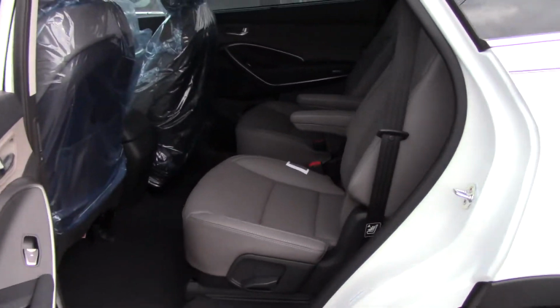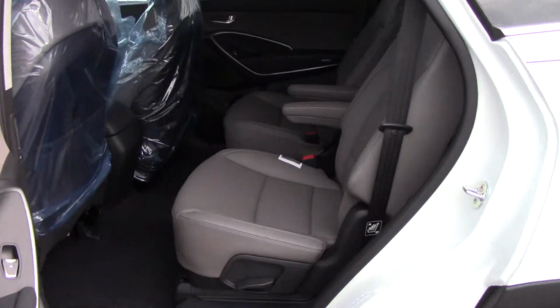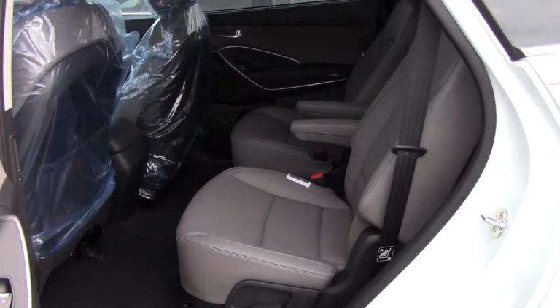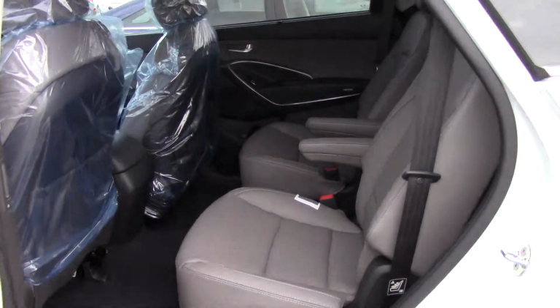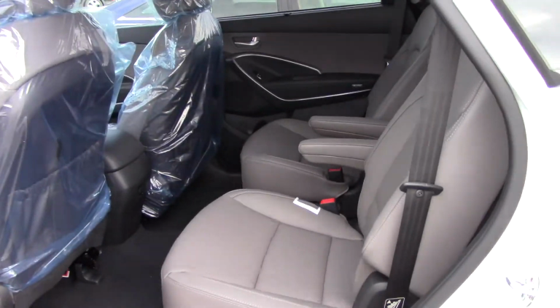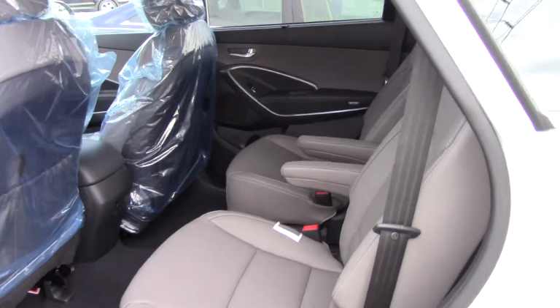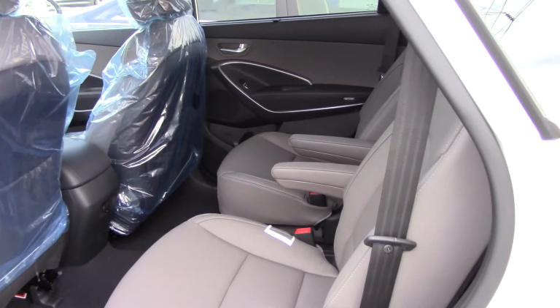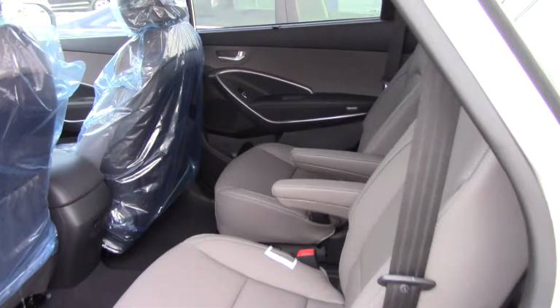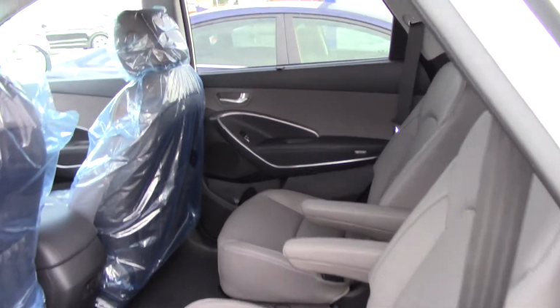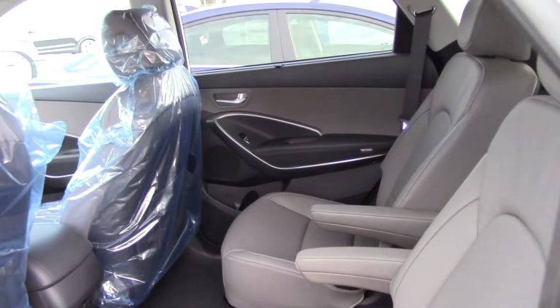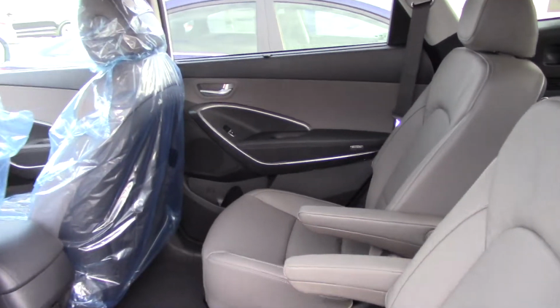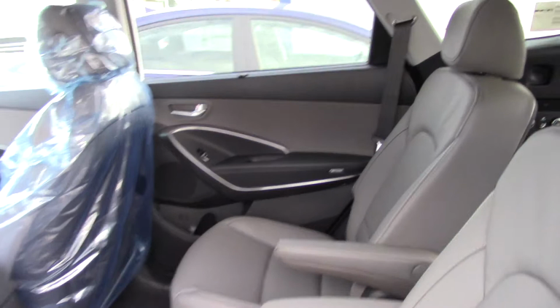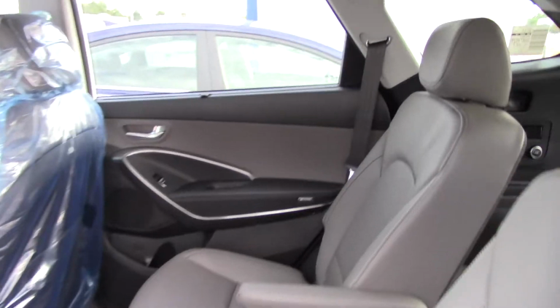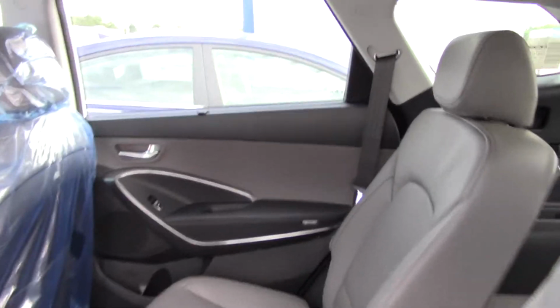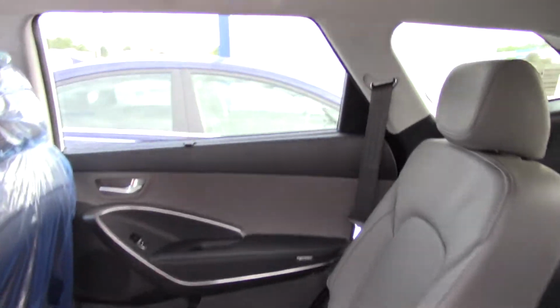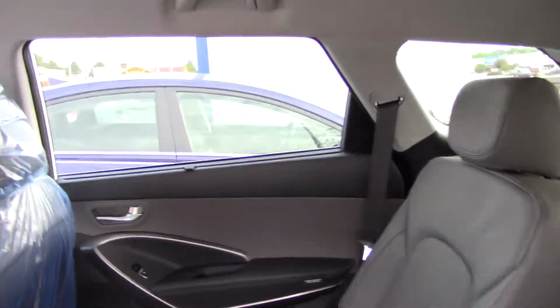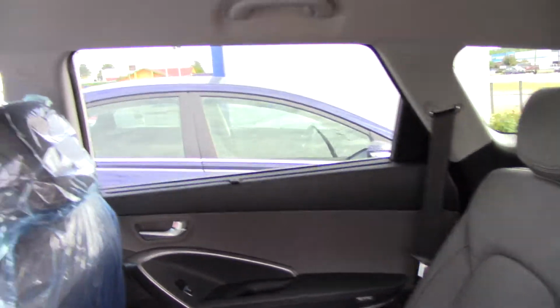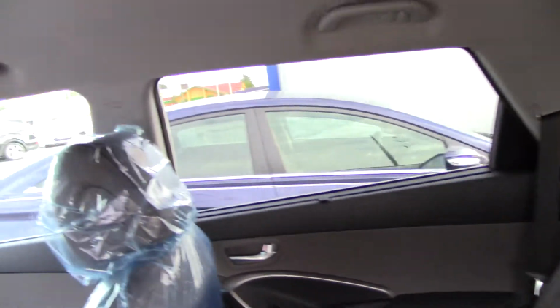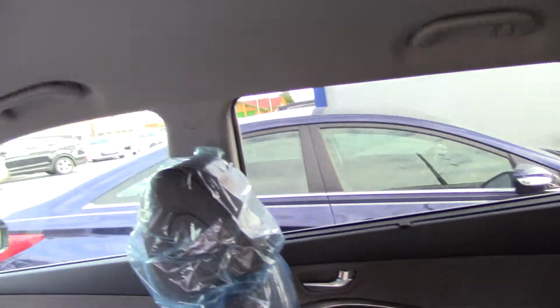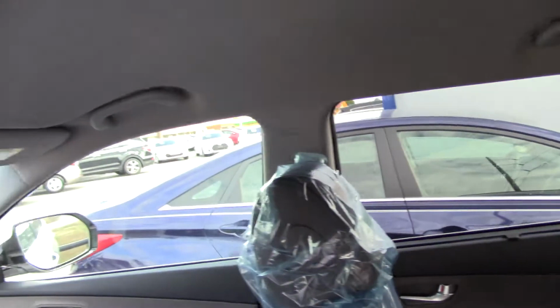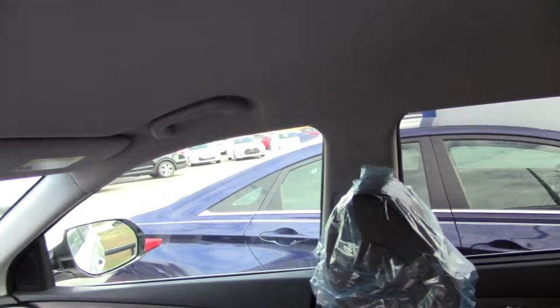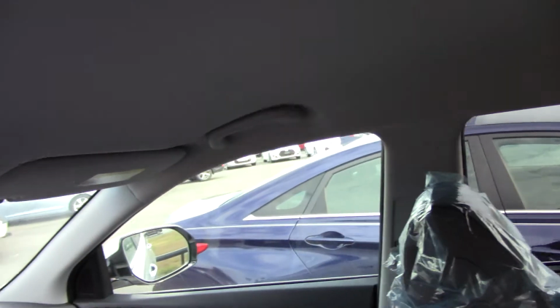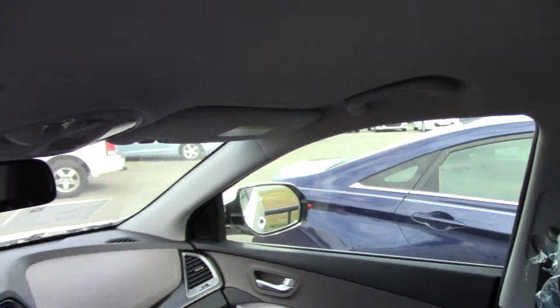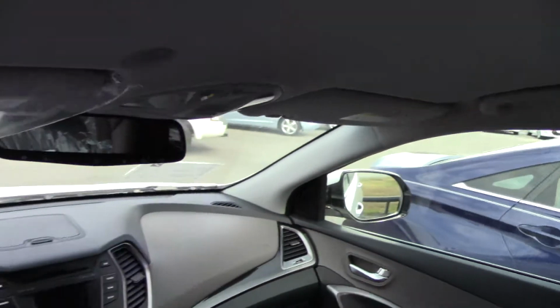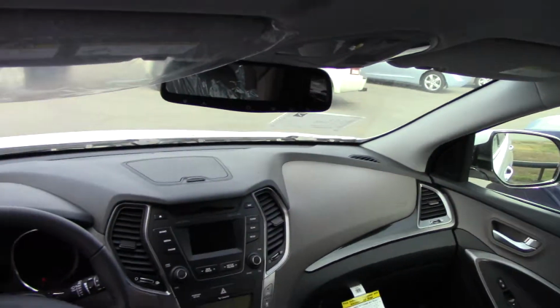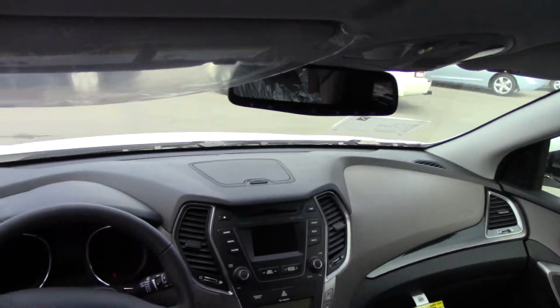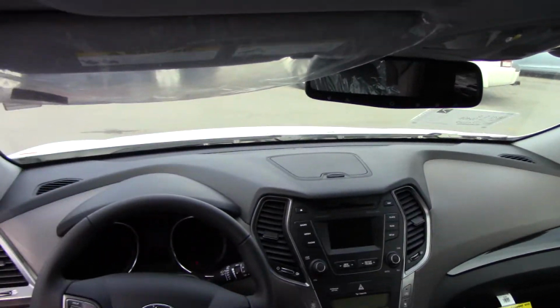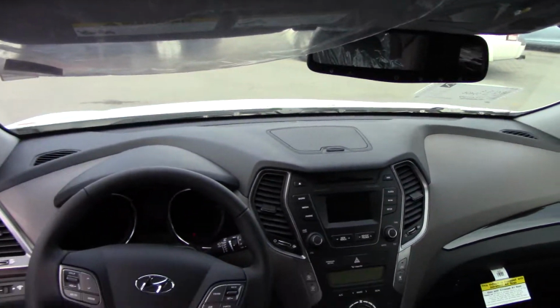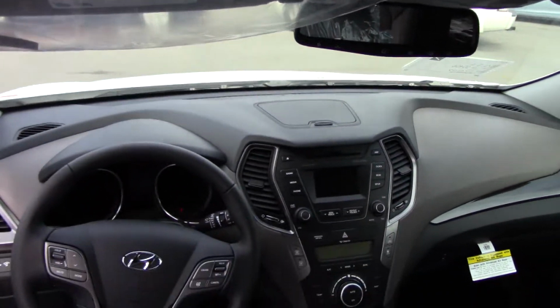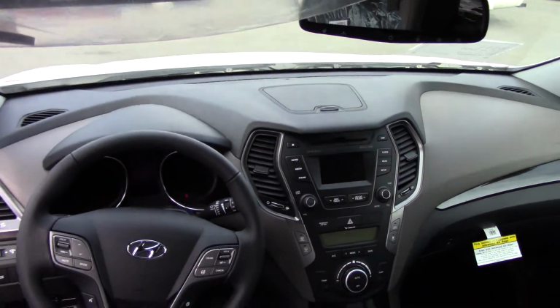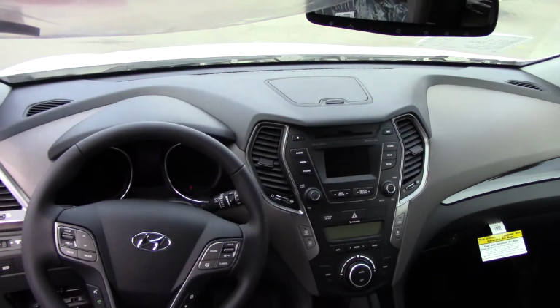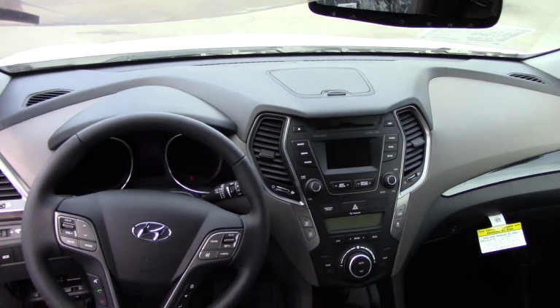They can come with benches as well on the GLS model. This one has leather seats, heated seats in the front, and Bluetooth here on the steering wheel for your safety and convenience.